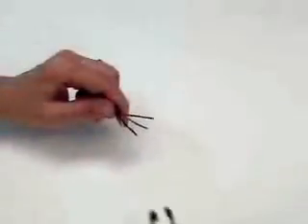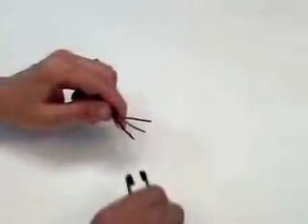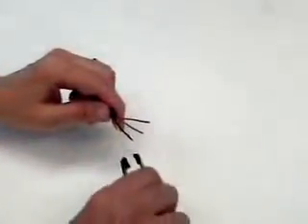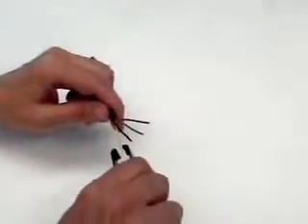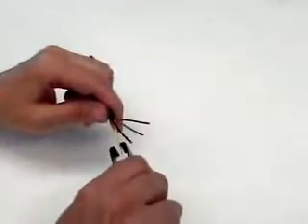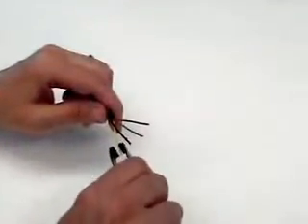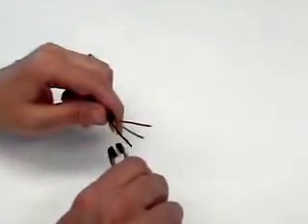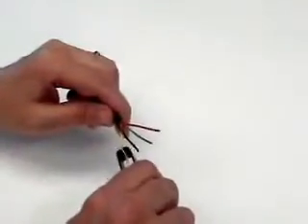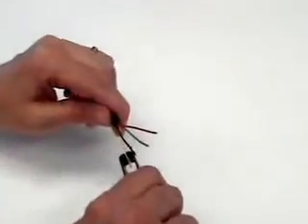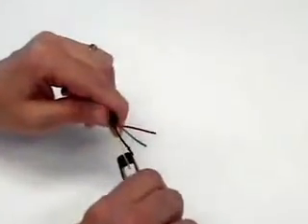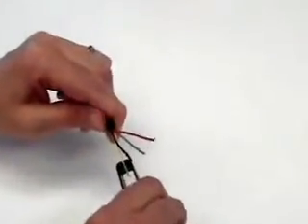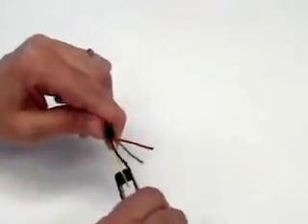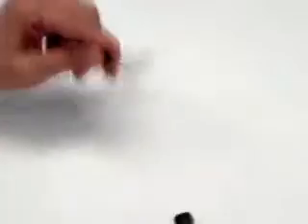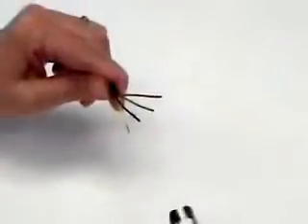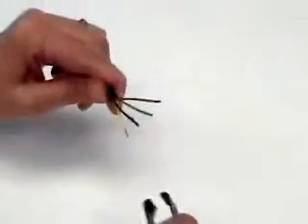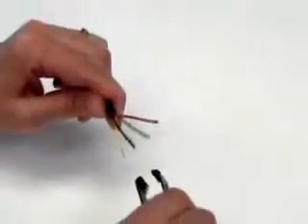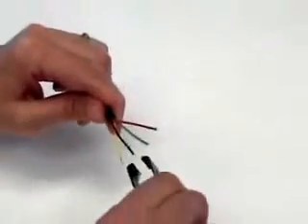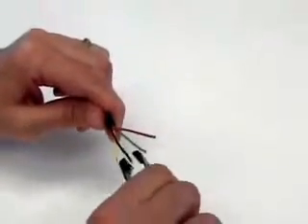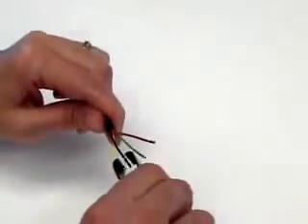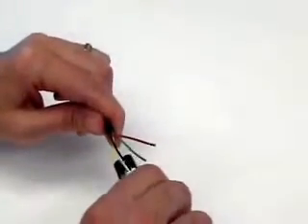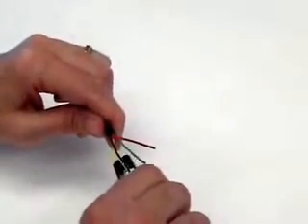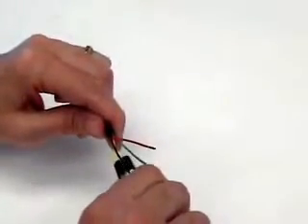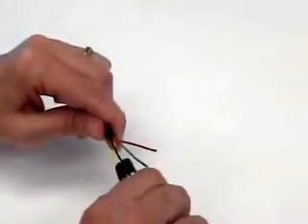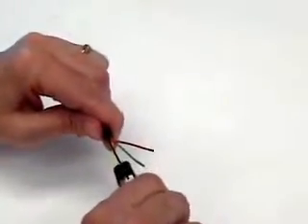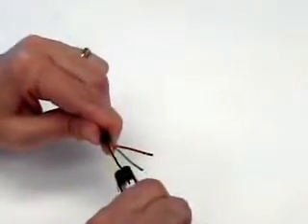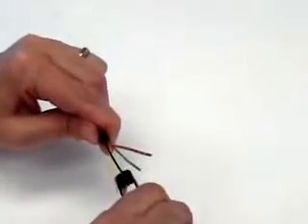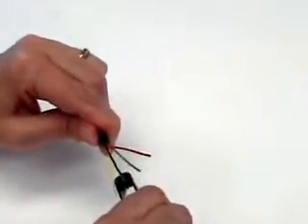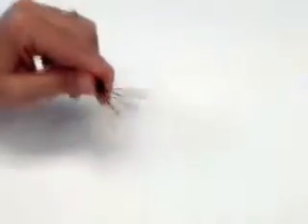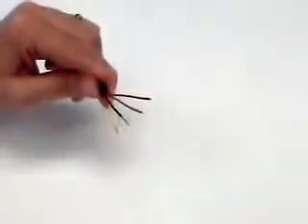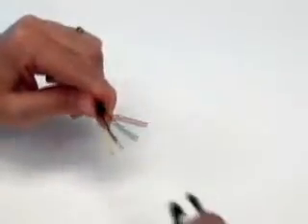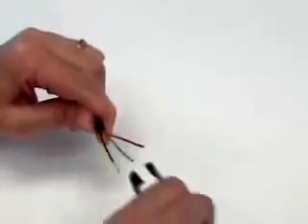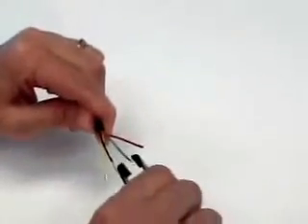Using your fingers or the optional wire skinner as shown here, pull back the insulation slugs to remove them.